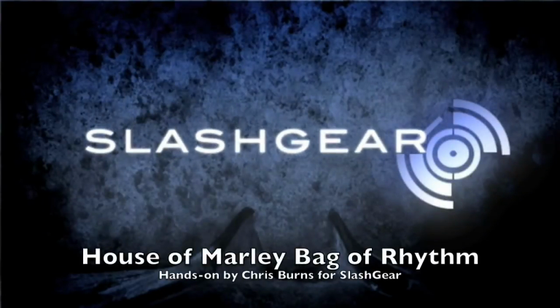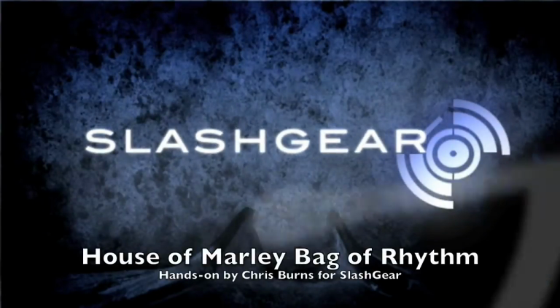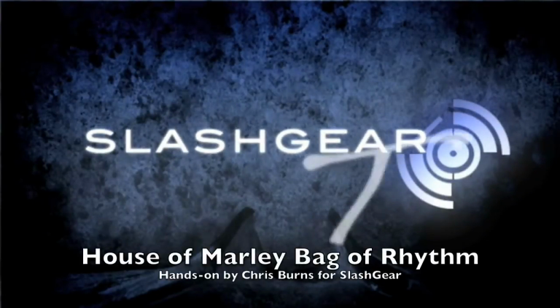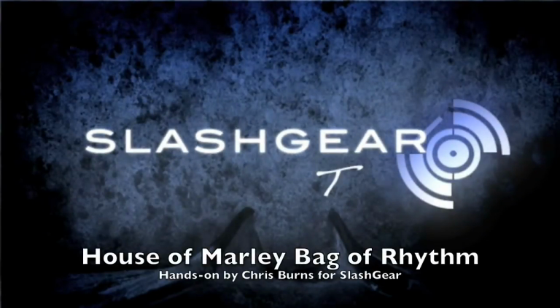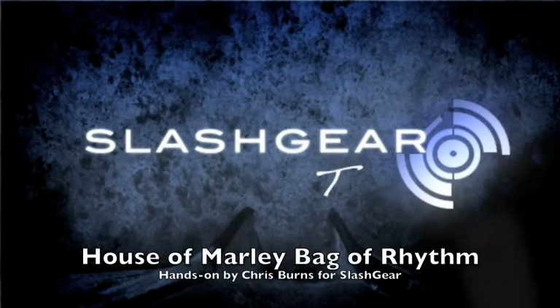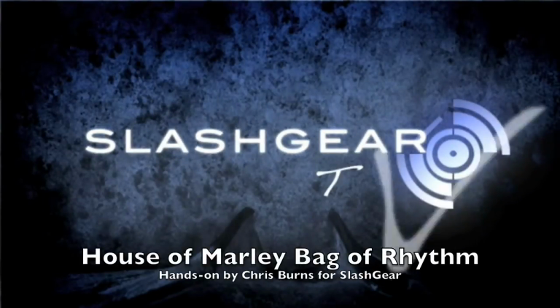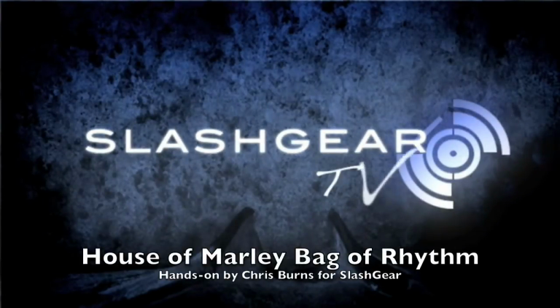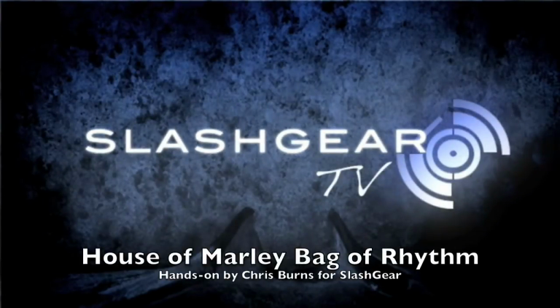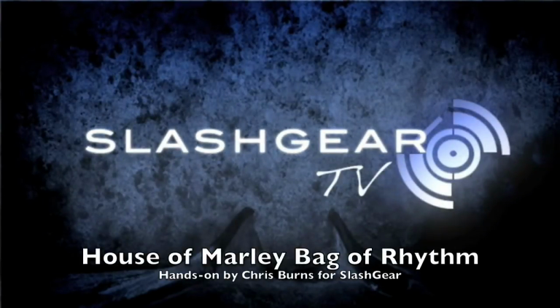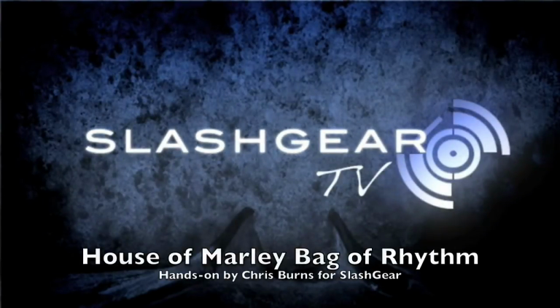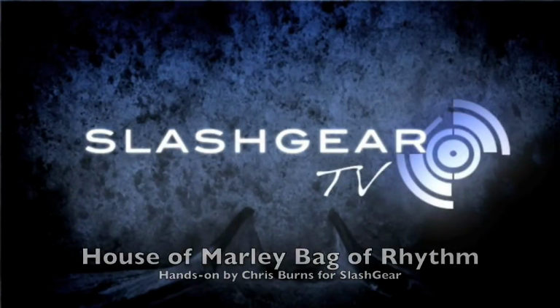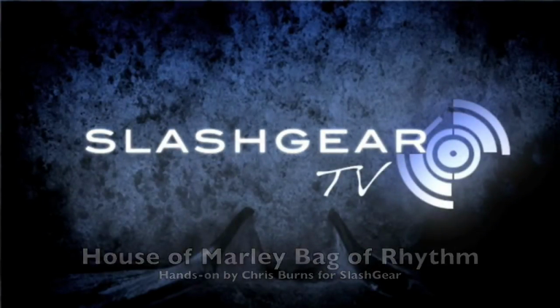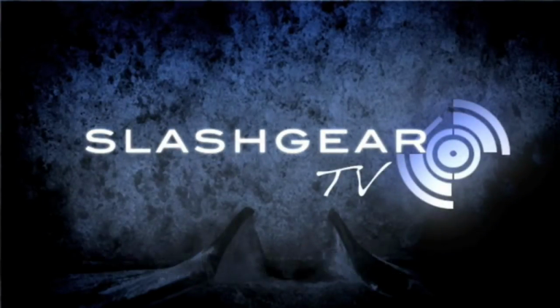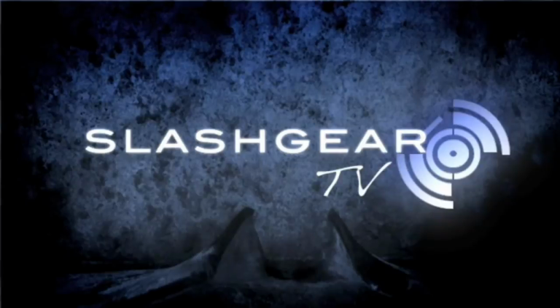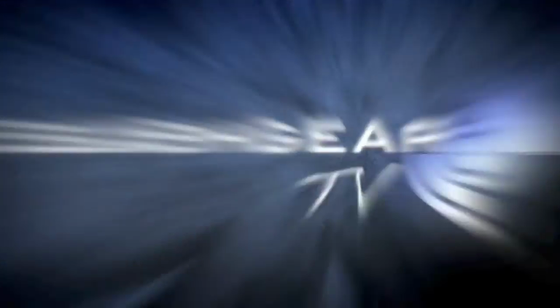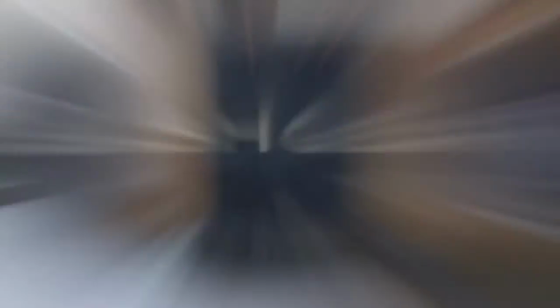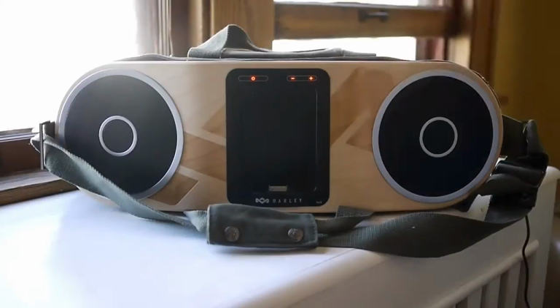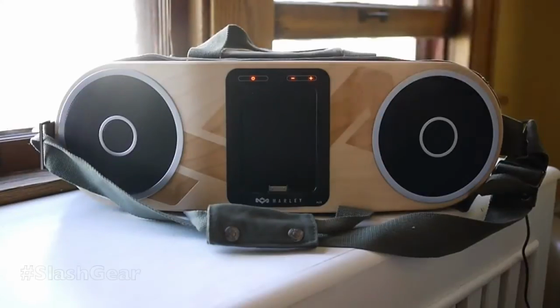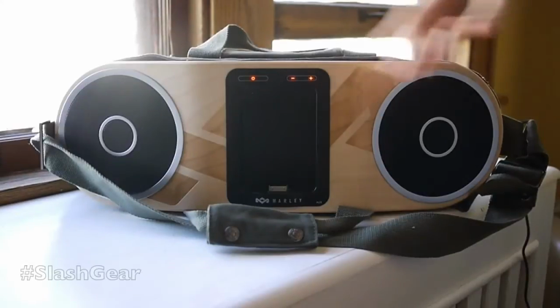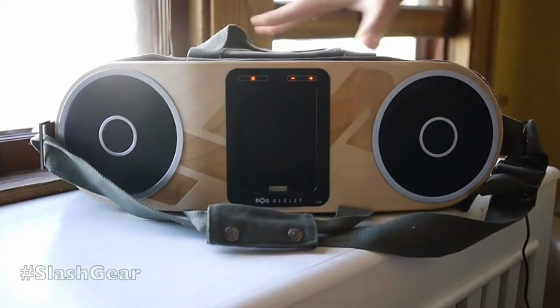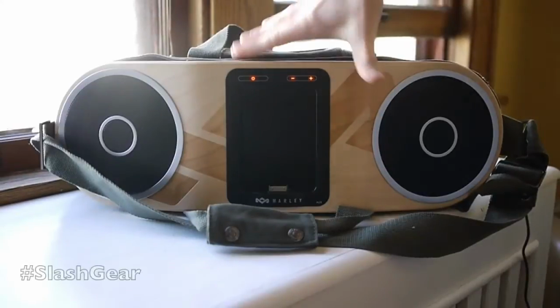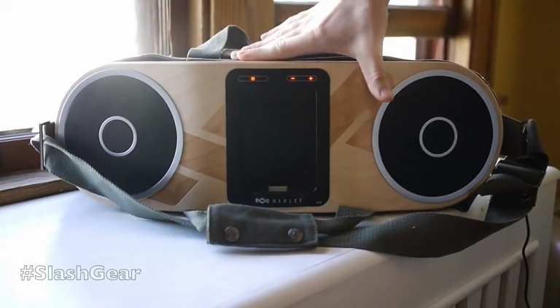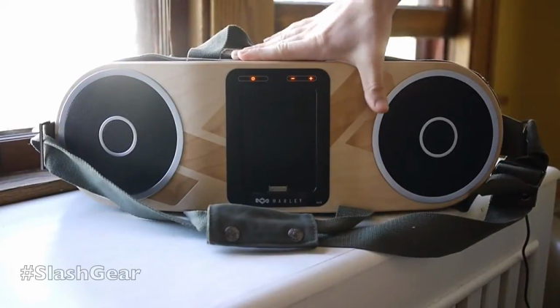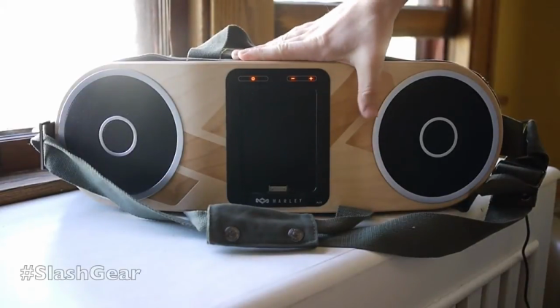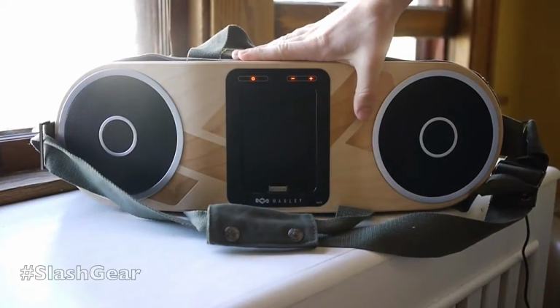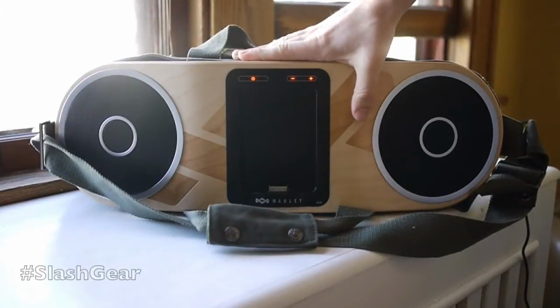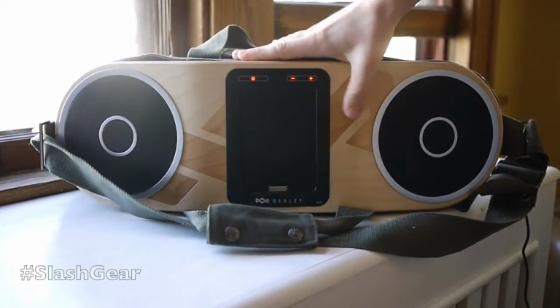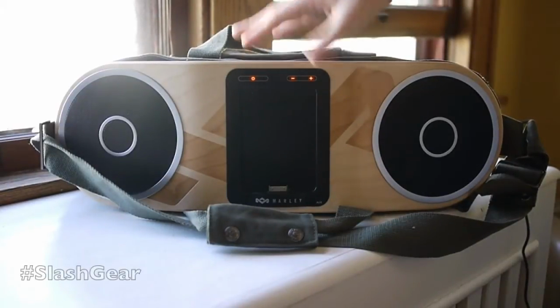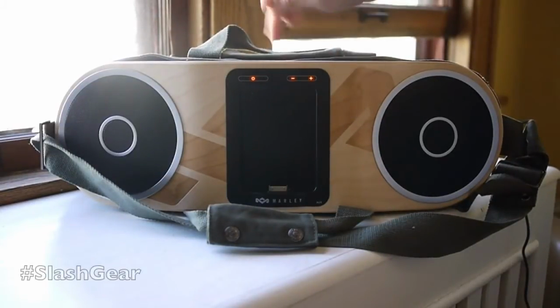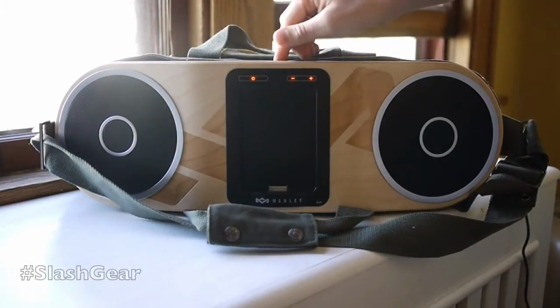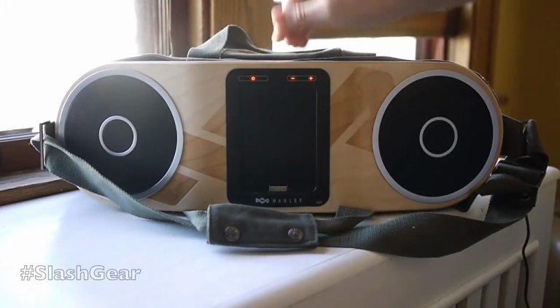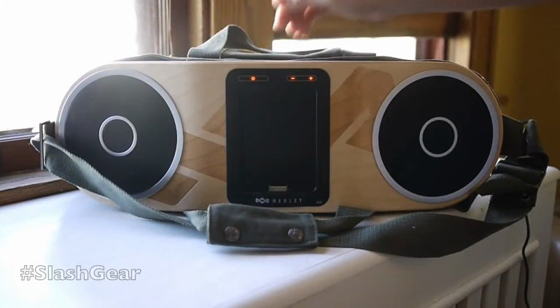Hello everyone, this is Chris Burns from Slash Gear. Today we're looking at the House of Marley Bag of Rhythm.